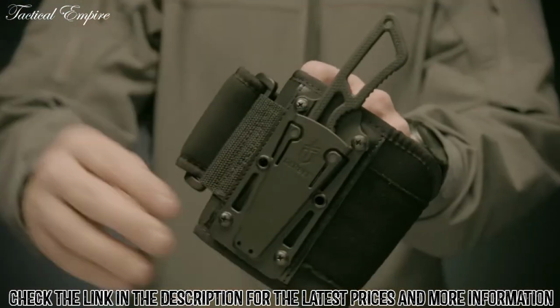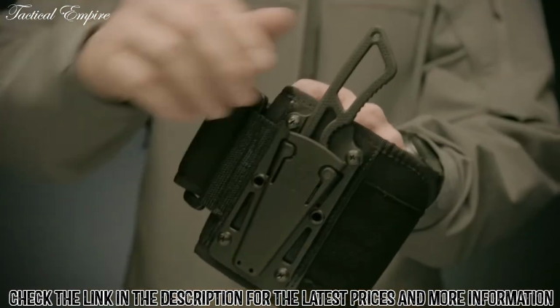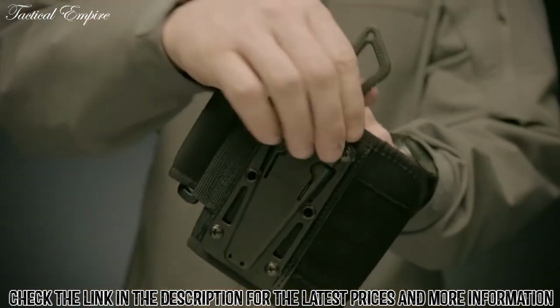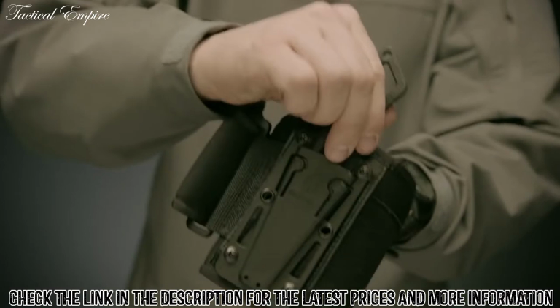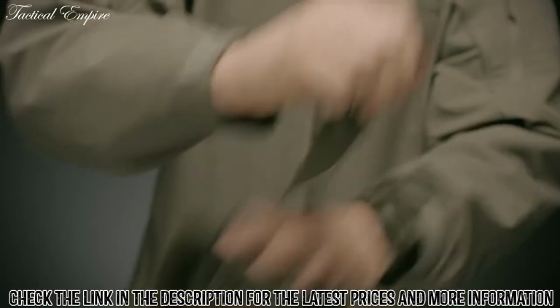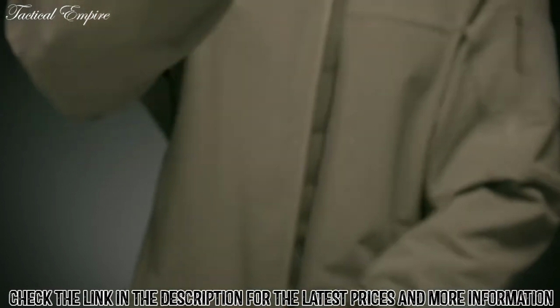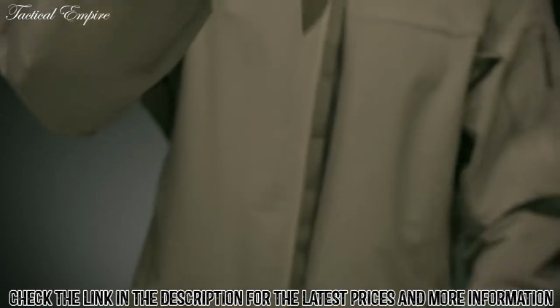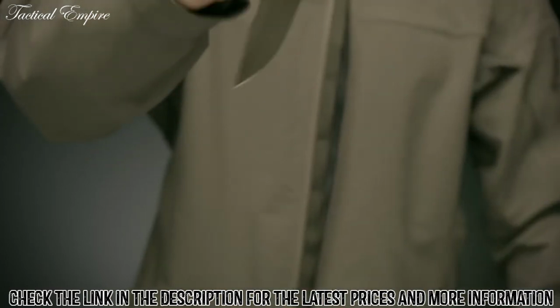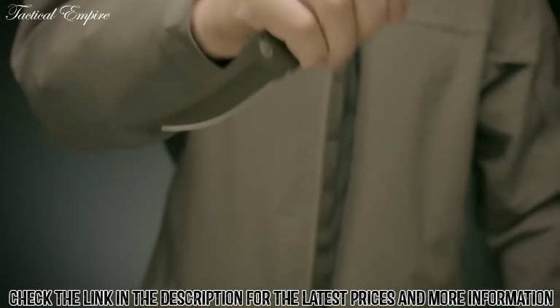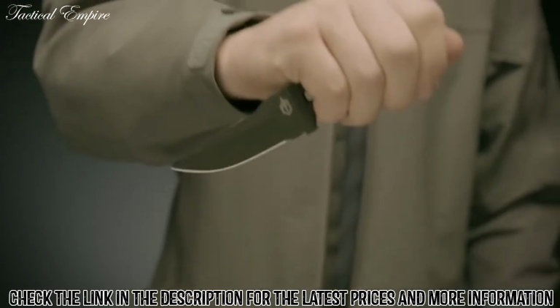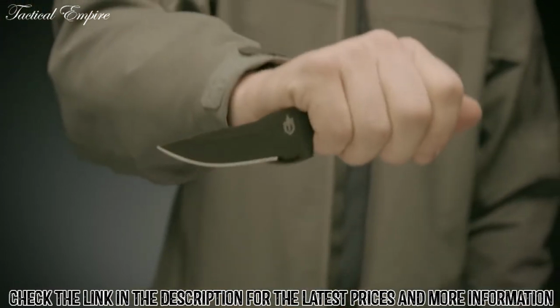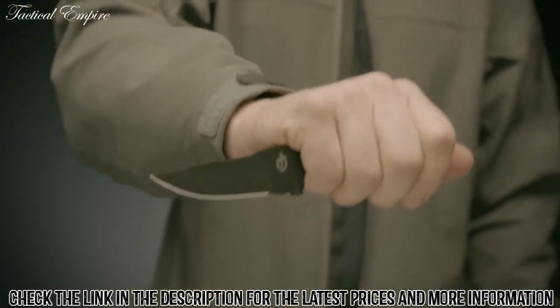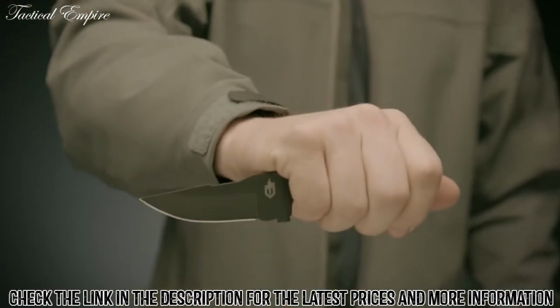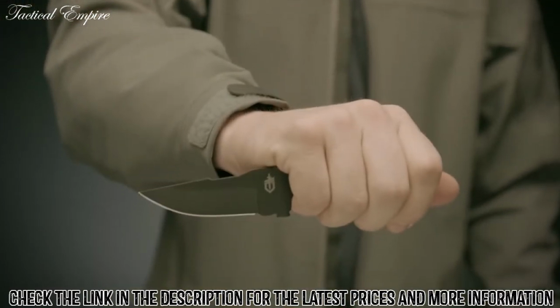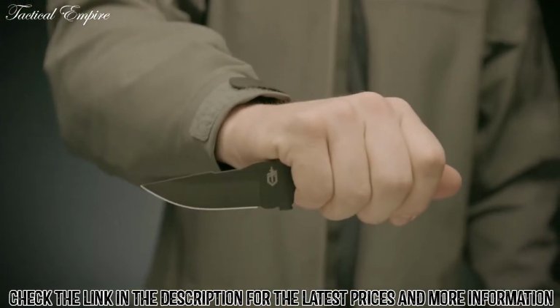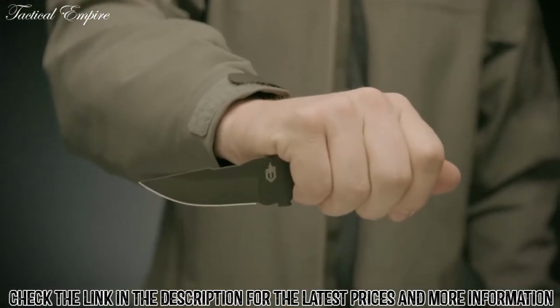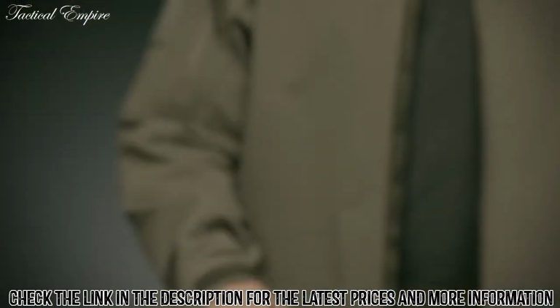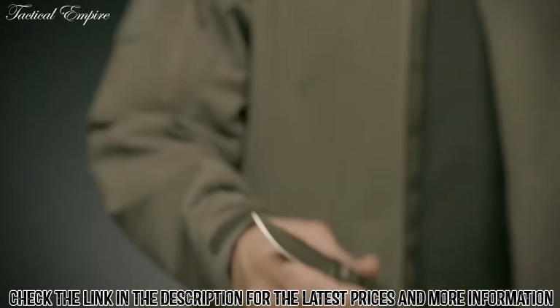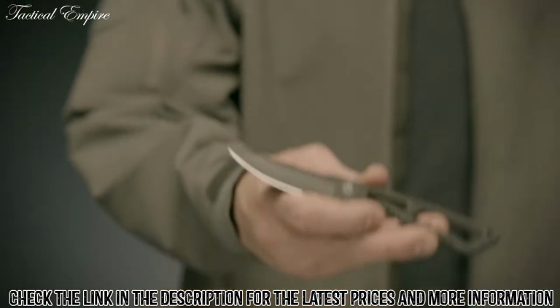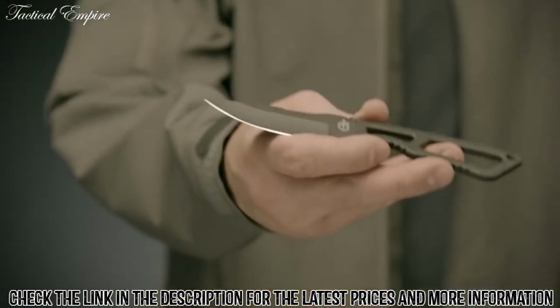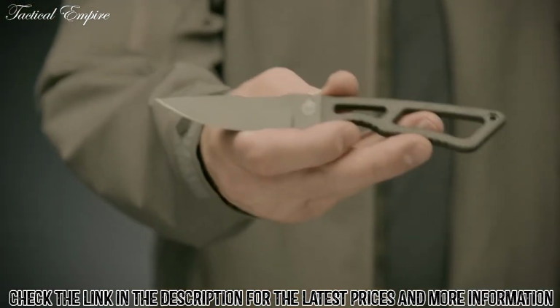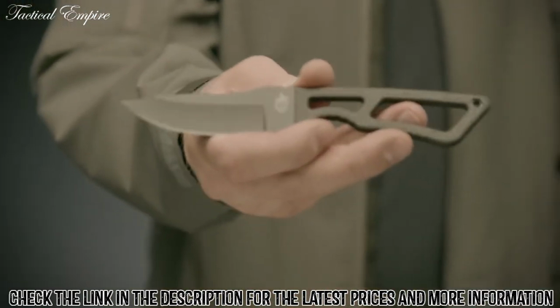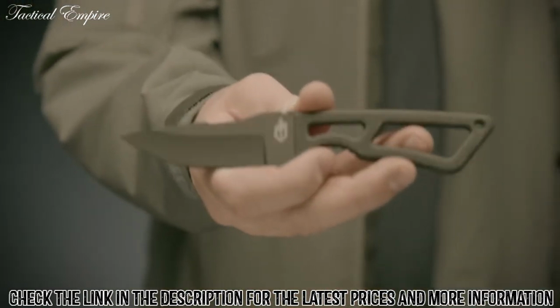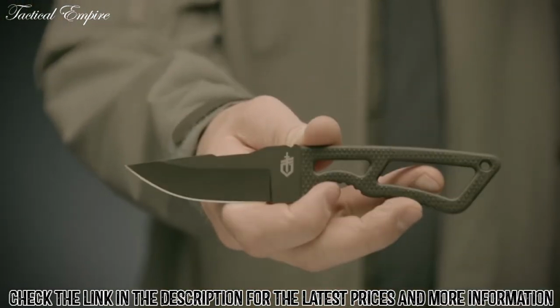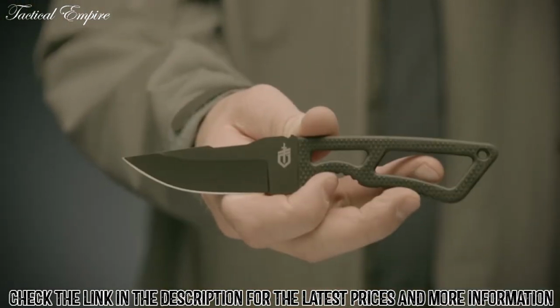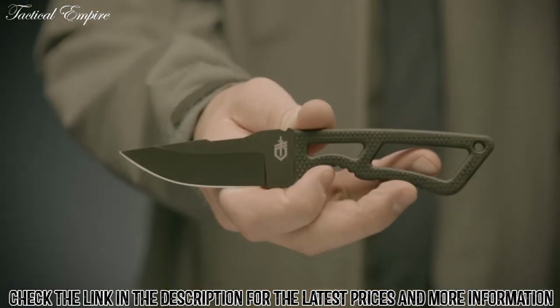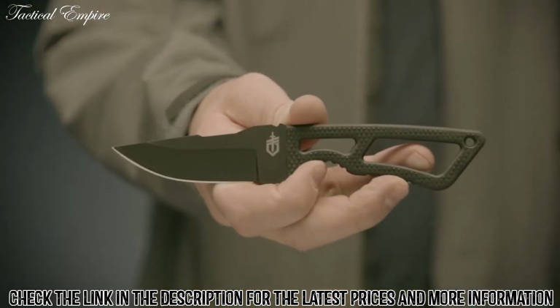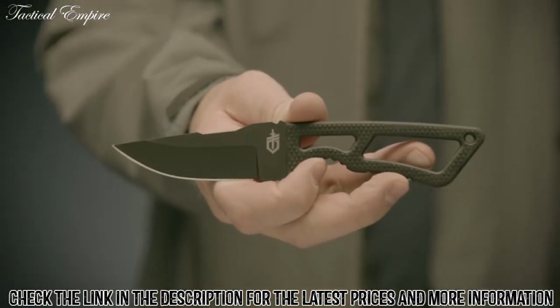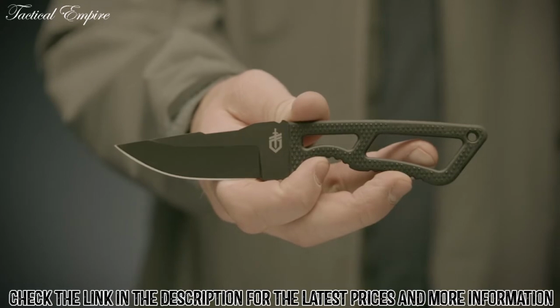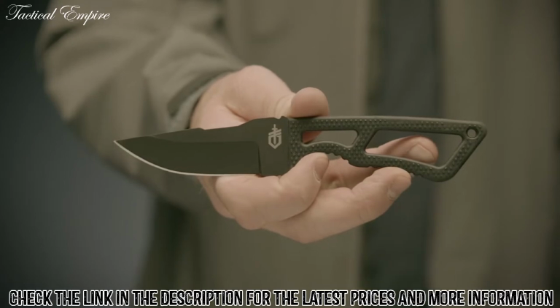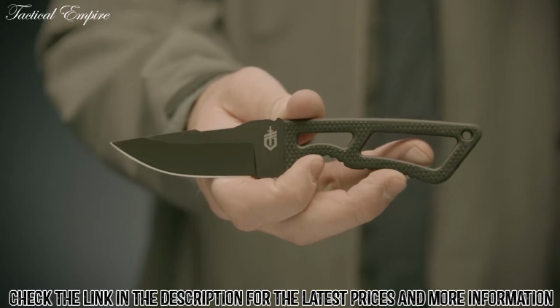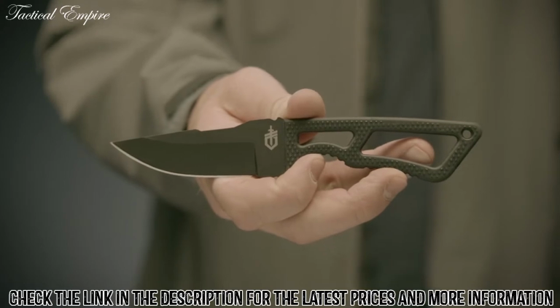Know your local laws before you decide how to wear this knife. Proudly made in Portland, Oregon, this is the Ghostrike Deluxe Kit.